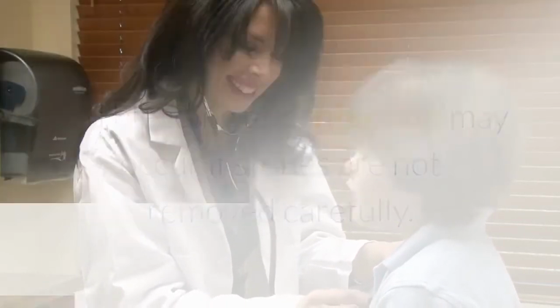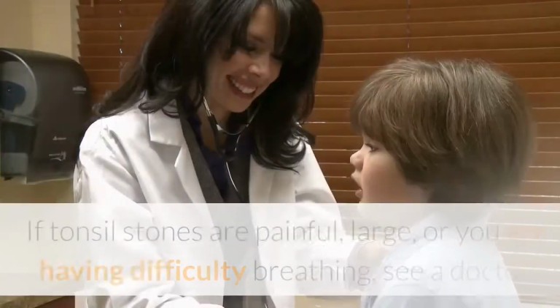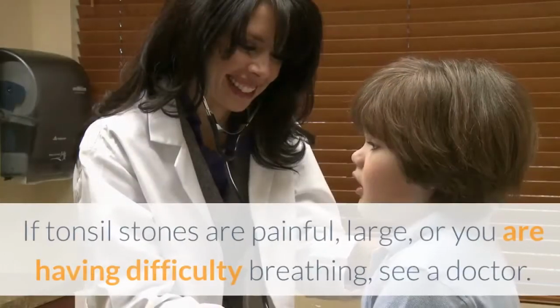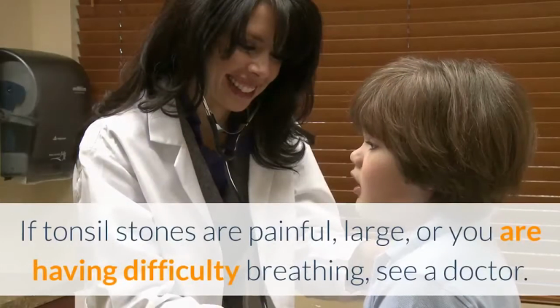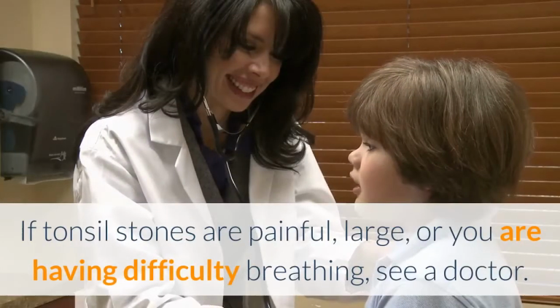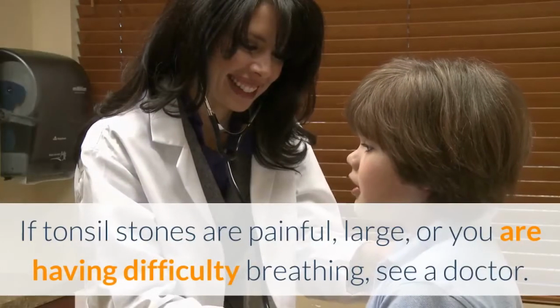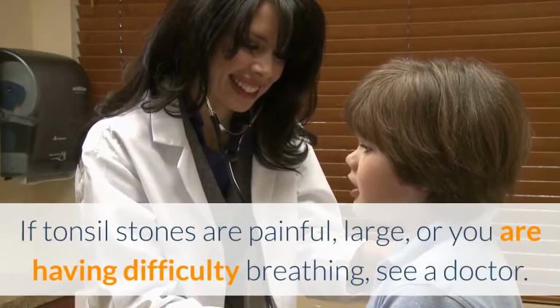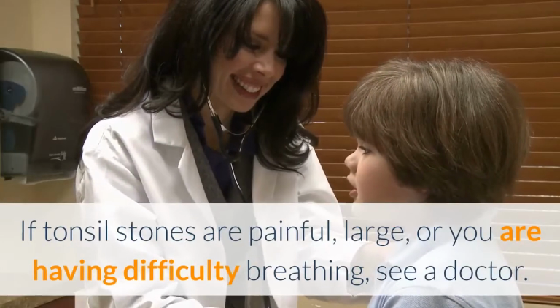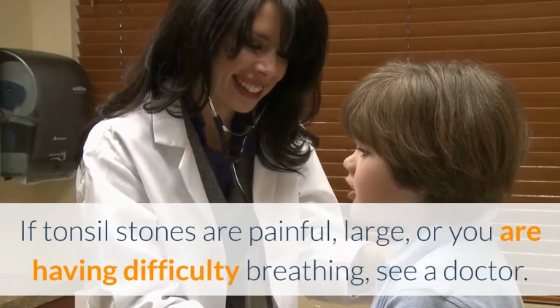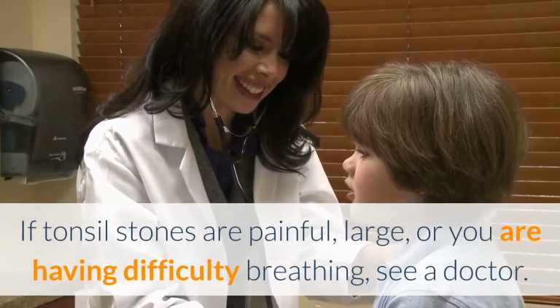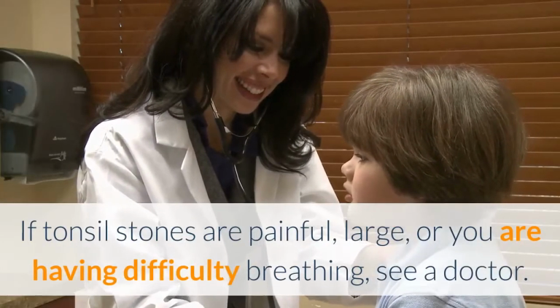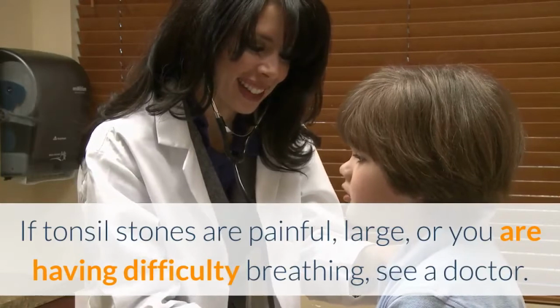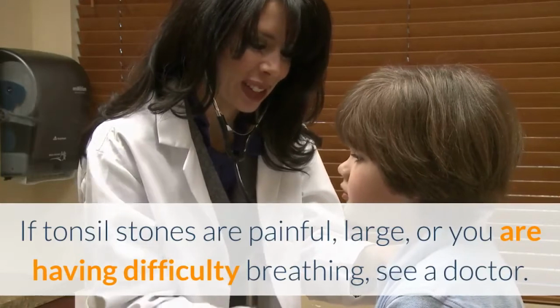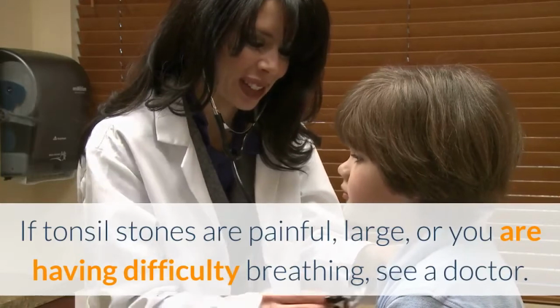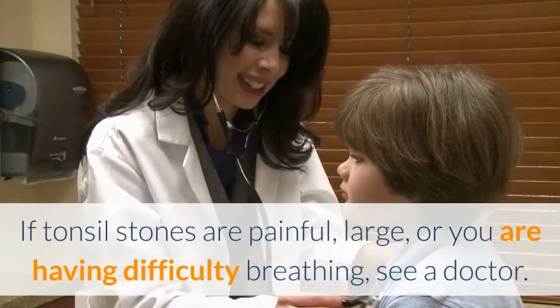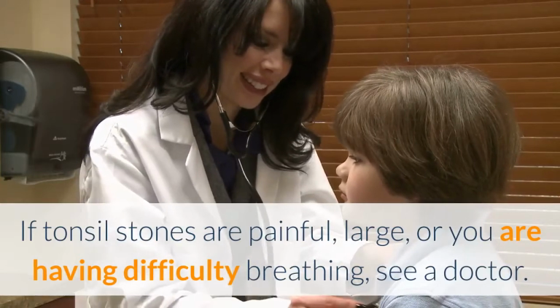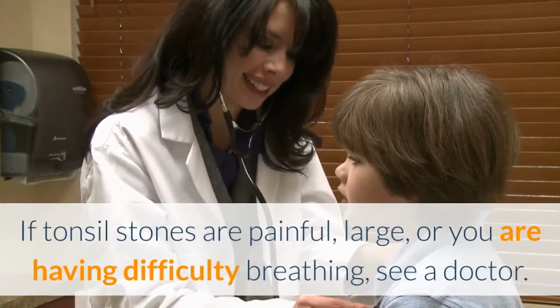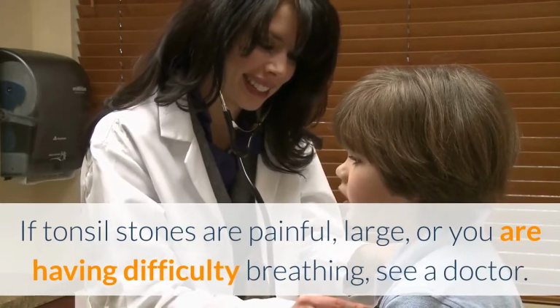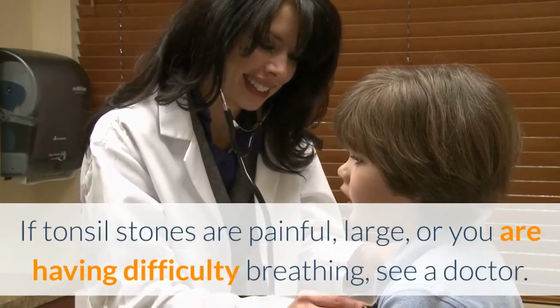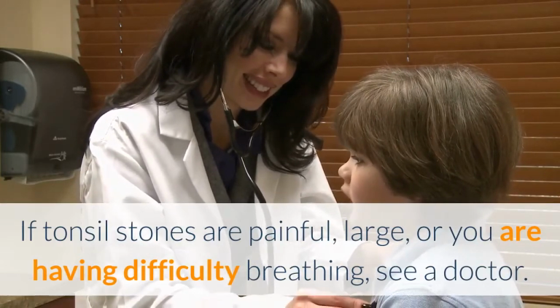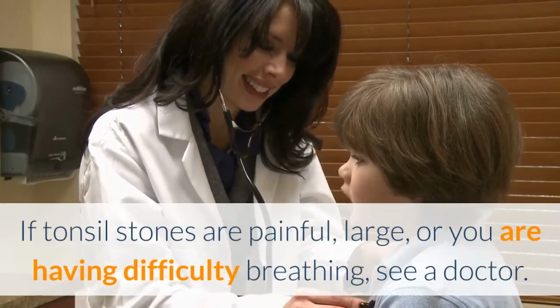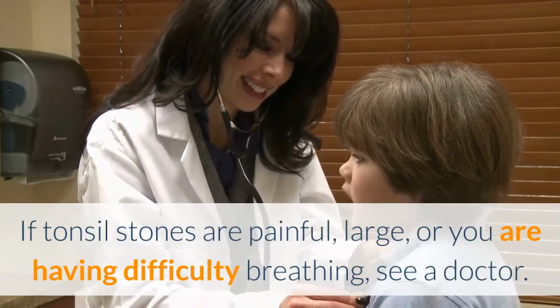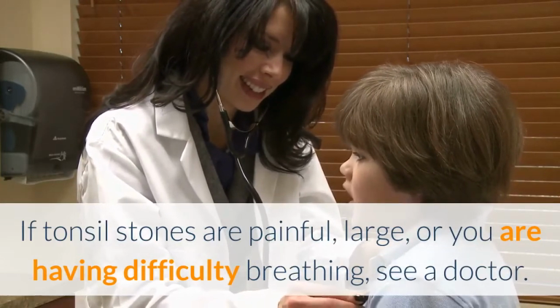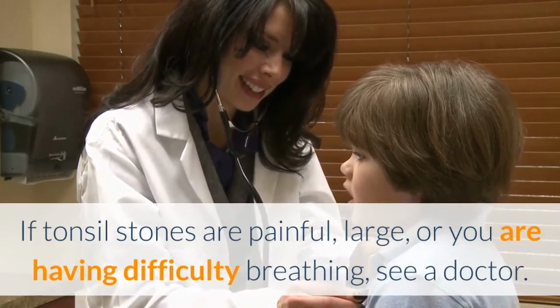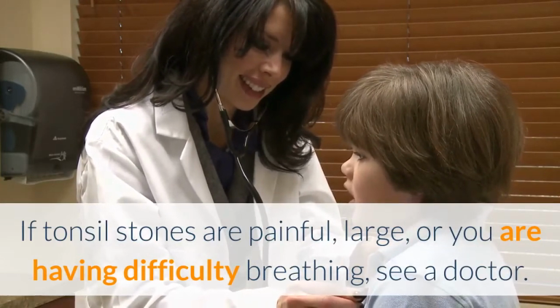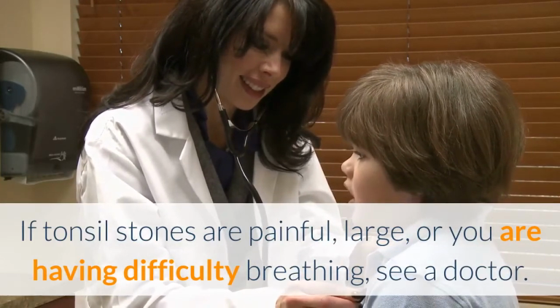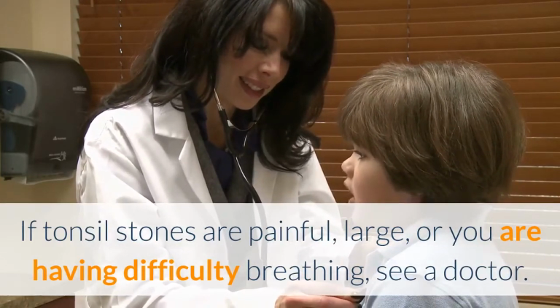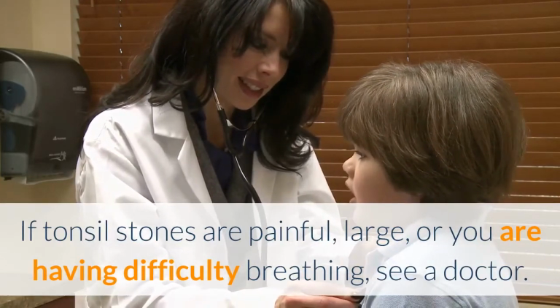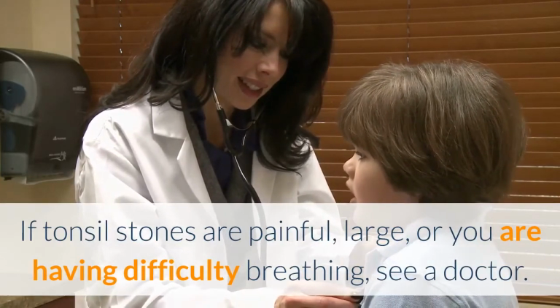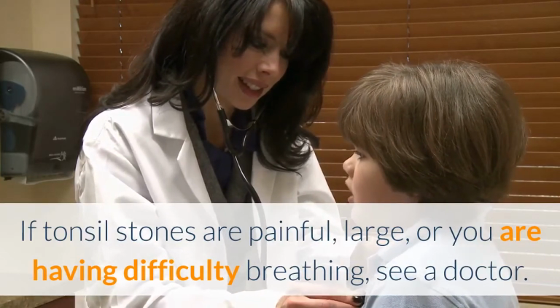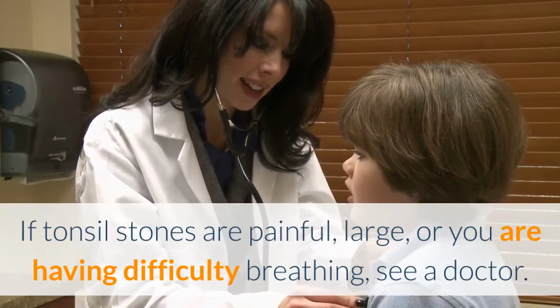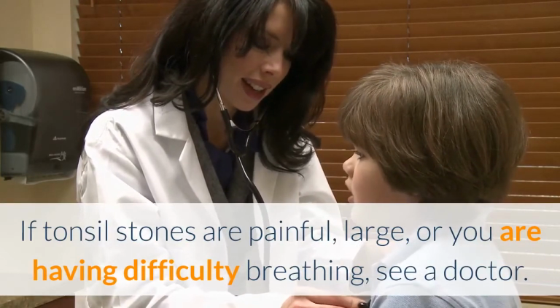If tonsil stones are painful, large, or you are having difficulty breathing, see a doctor.